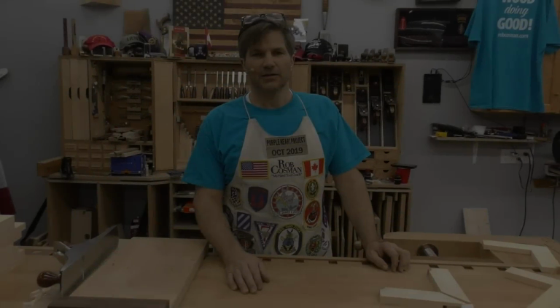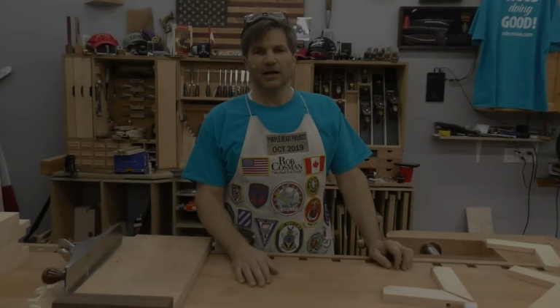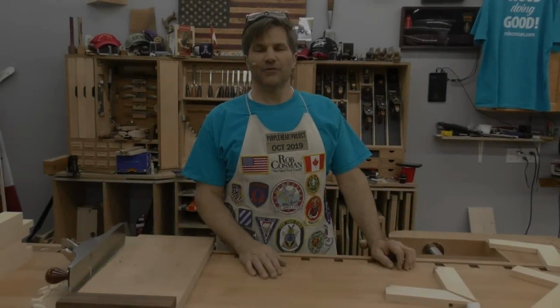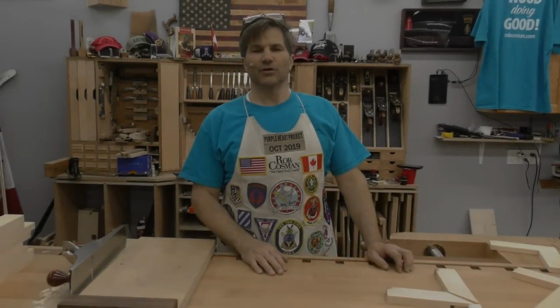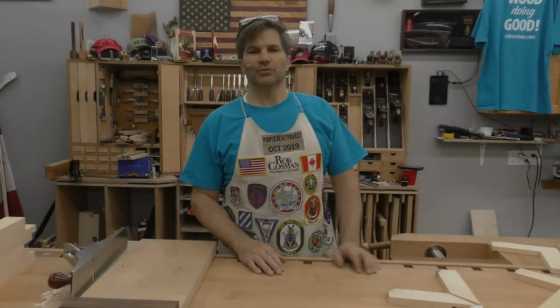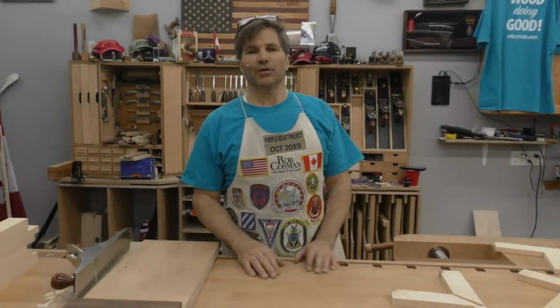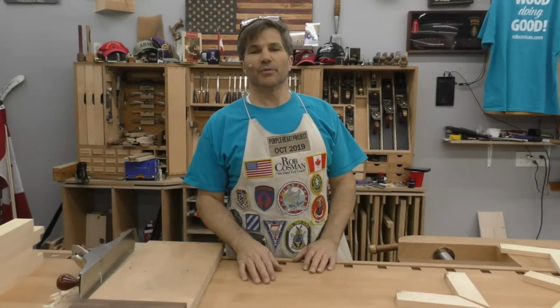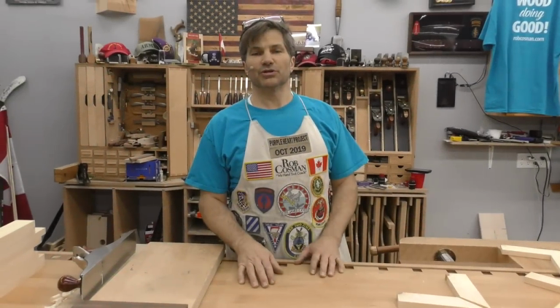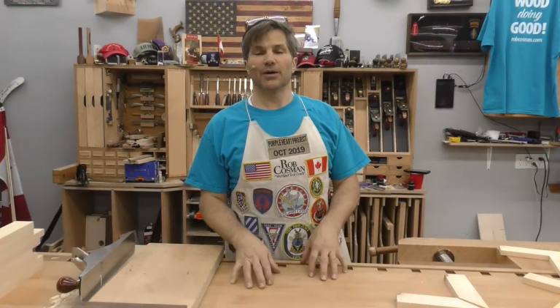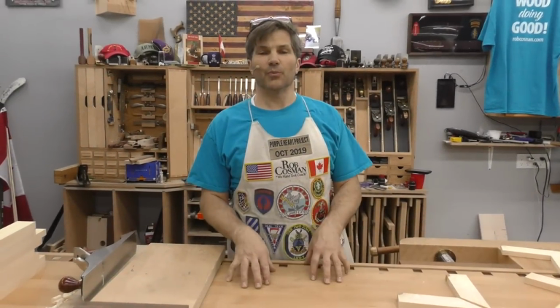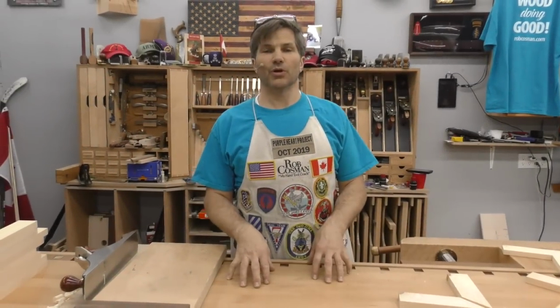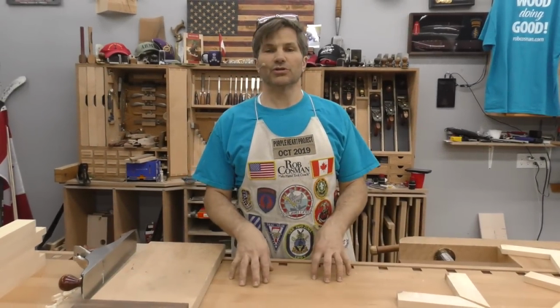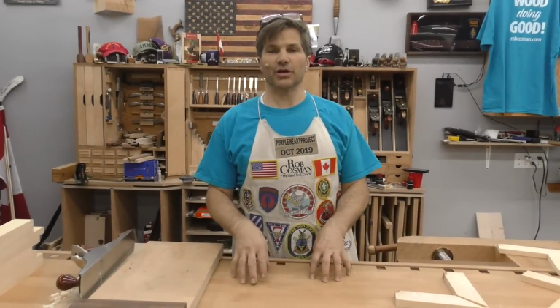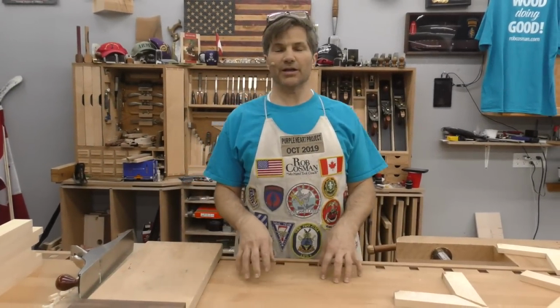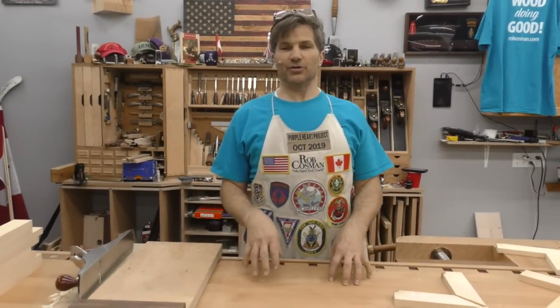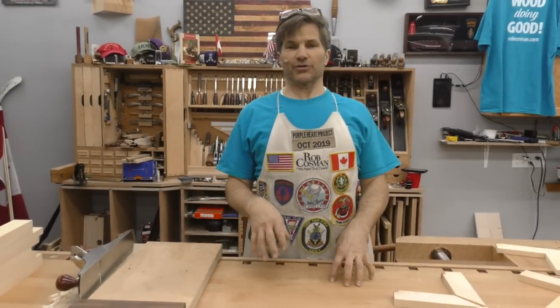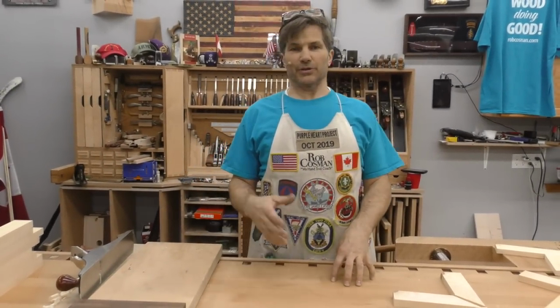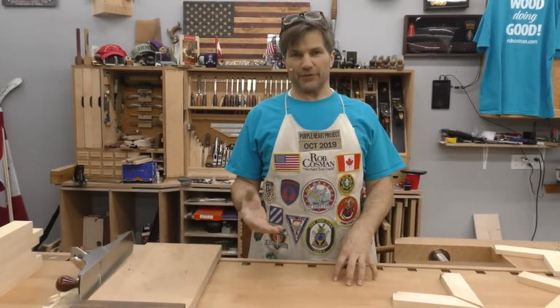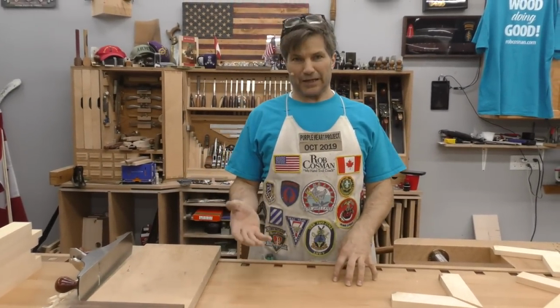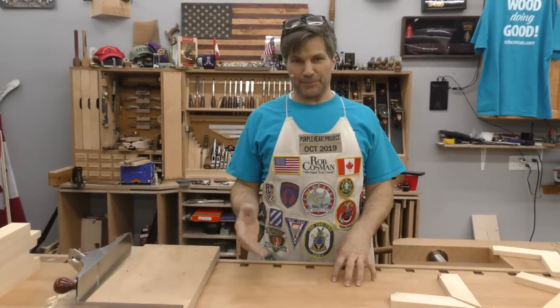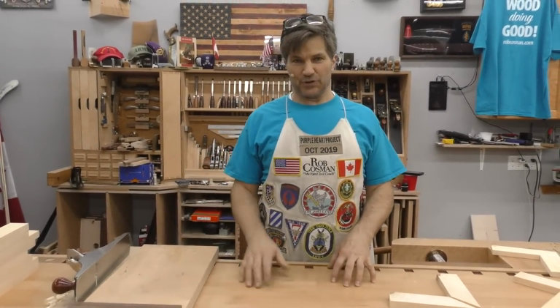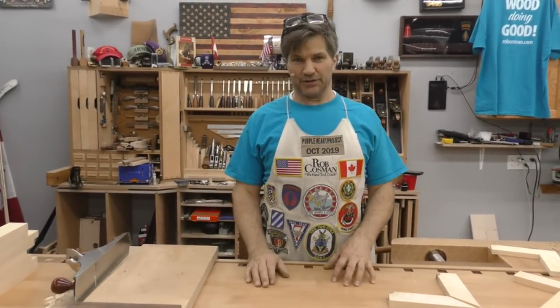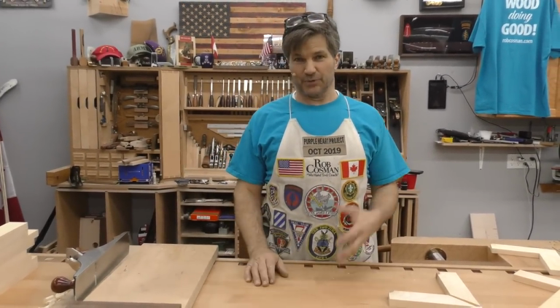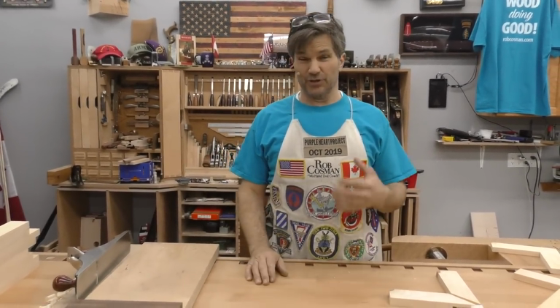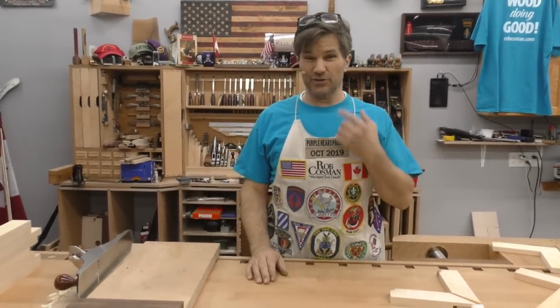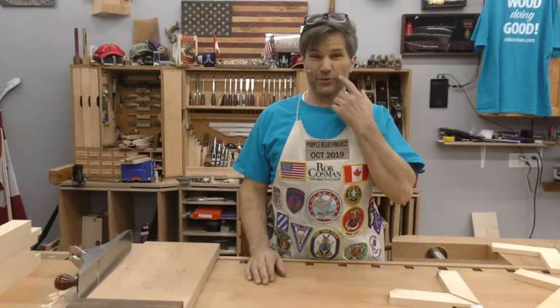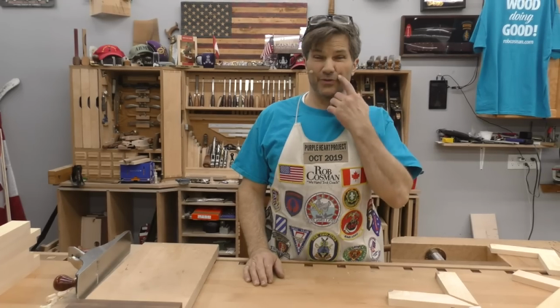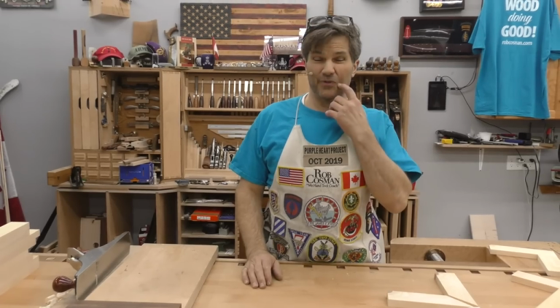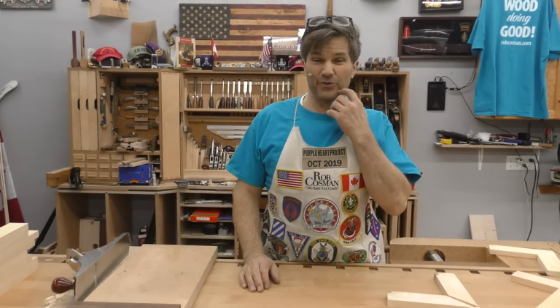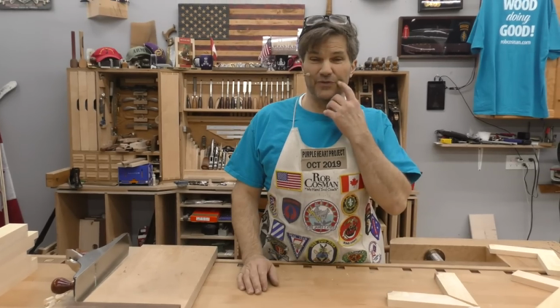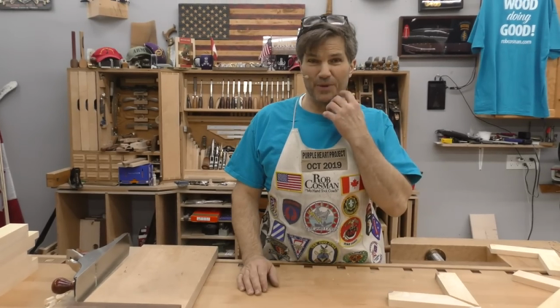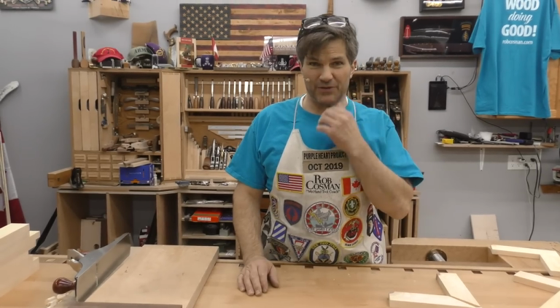Hi folks, welcome to my shop. We're going to show you how to do three different lap joints. We're going to use three different methods.